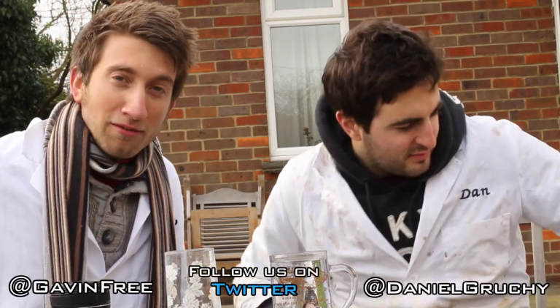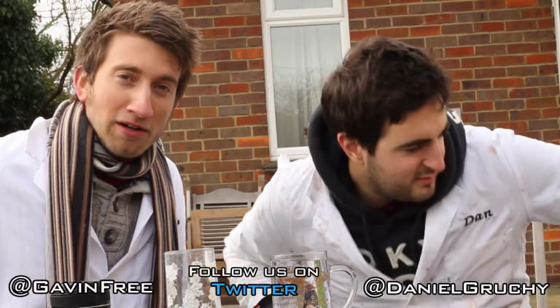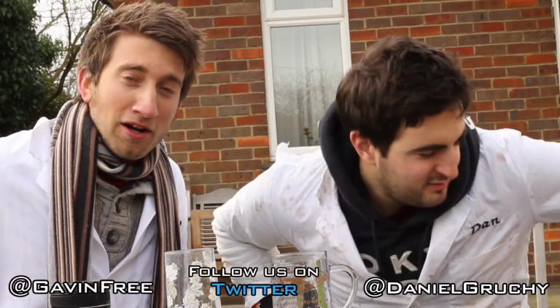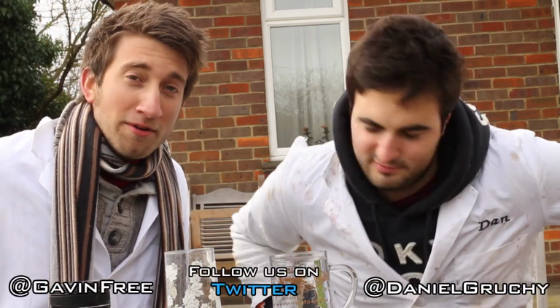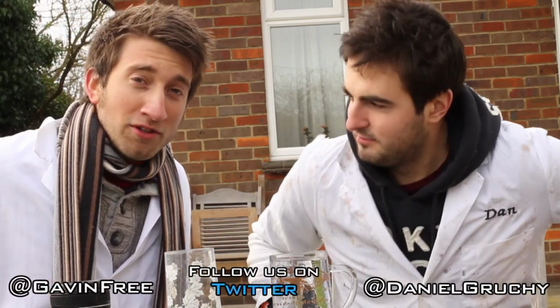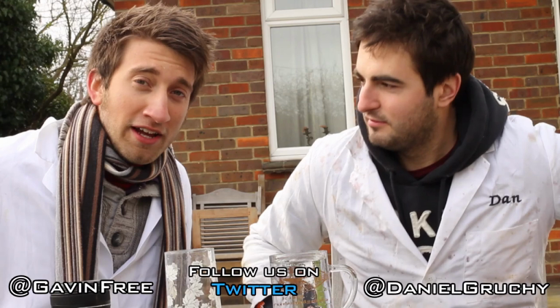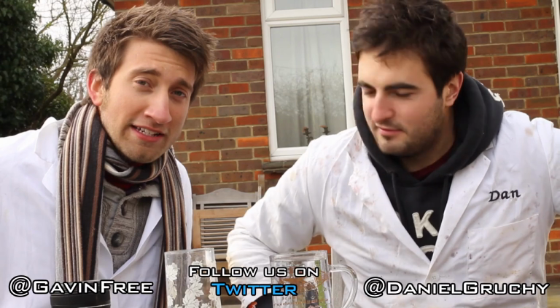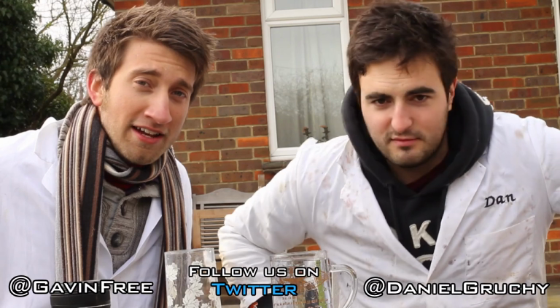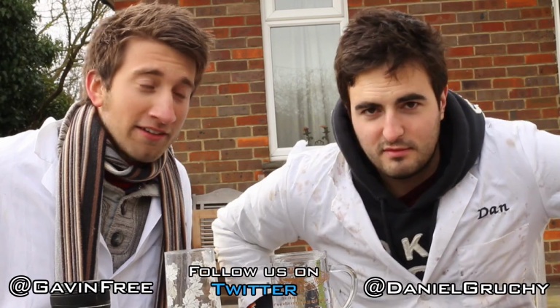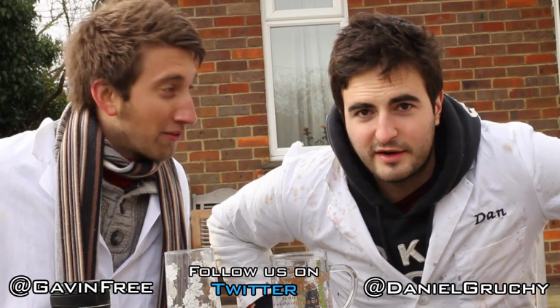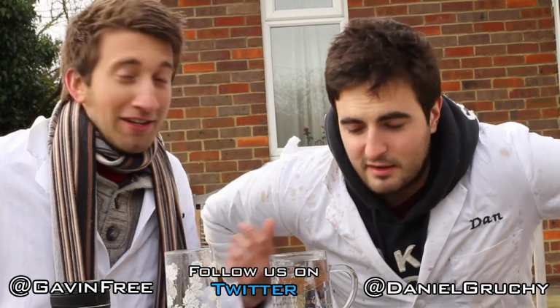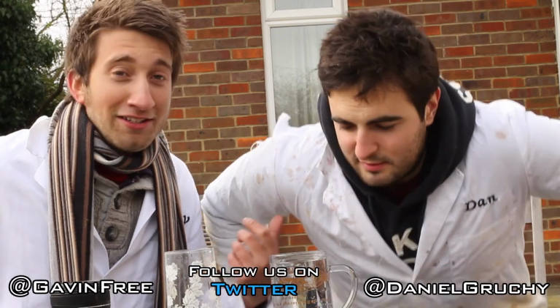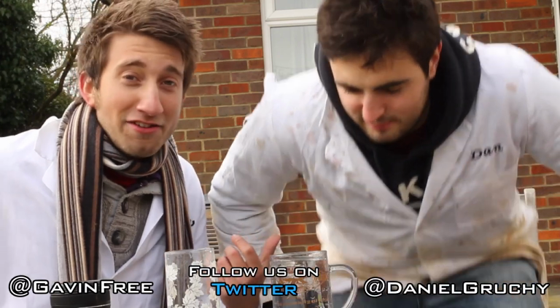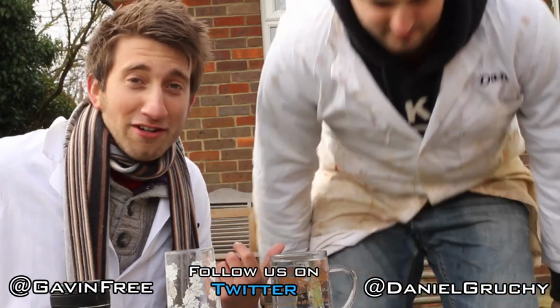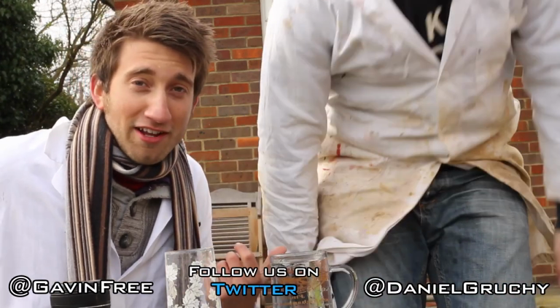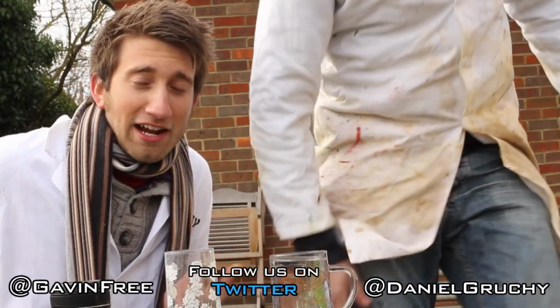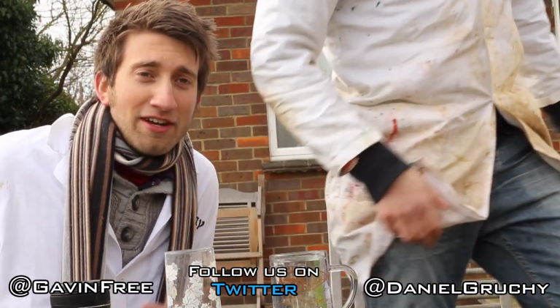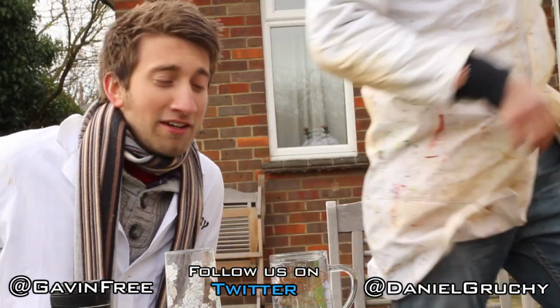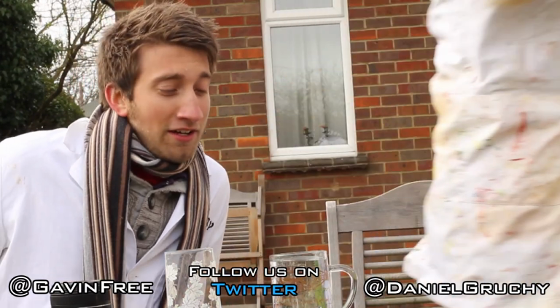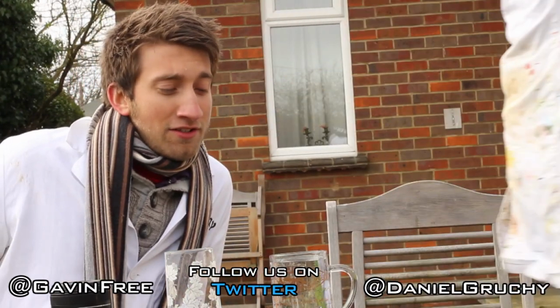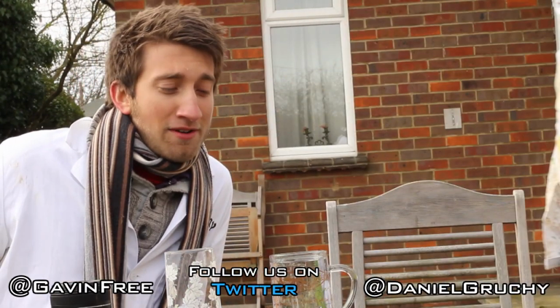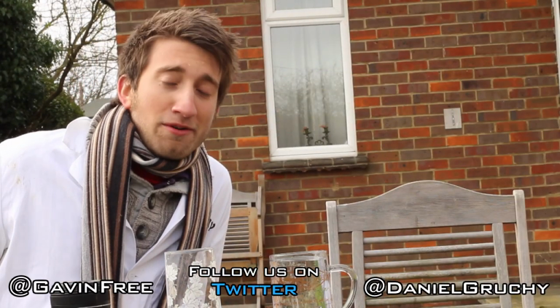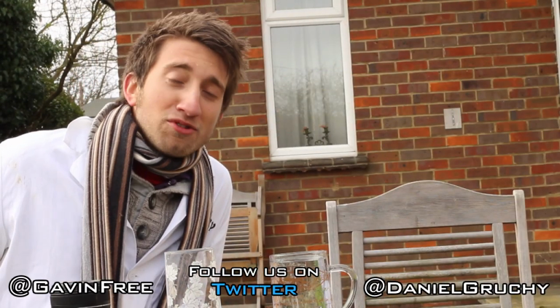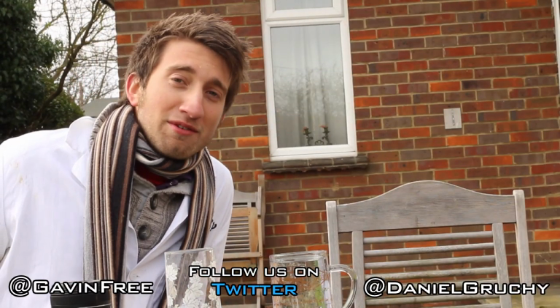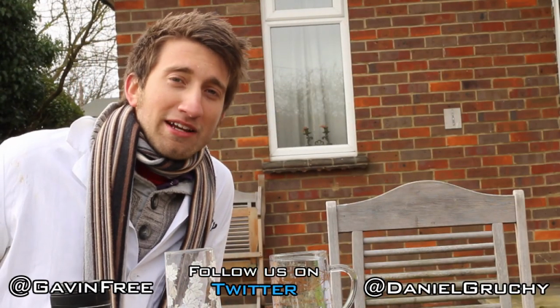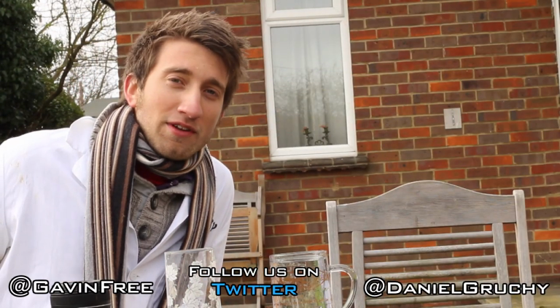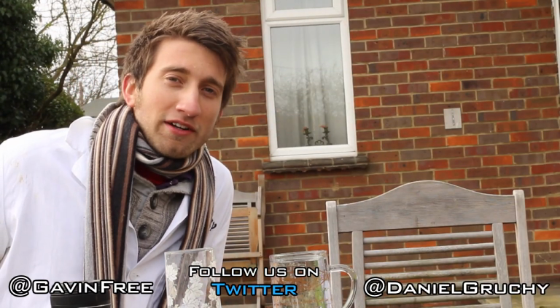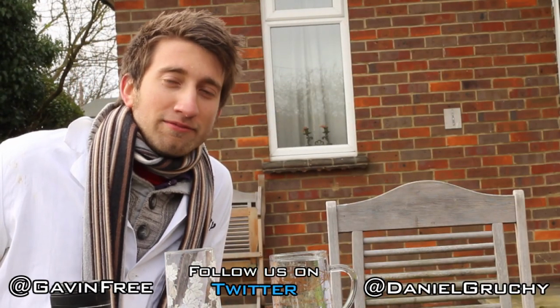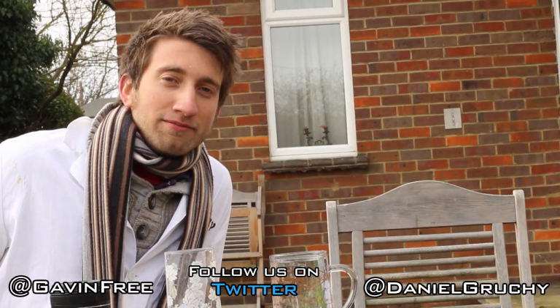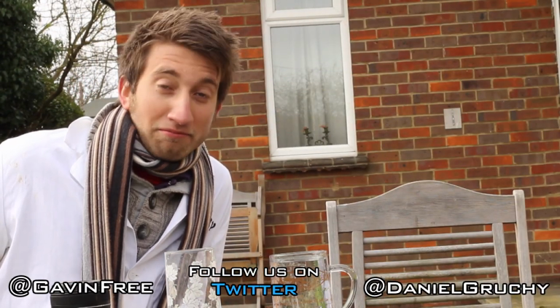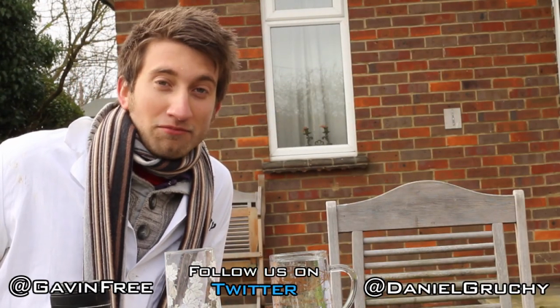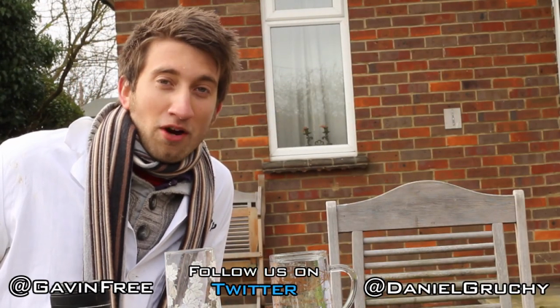Hope you enjoyed that, internet. Dan's already trying to get out of here, so we'll see you in the next video.